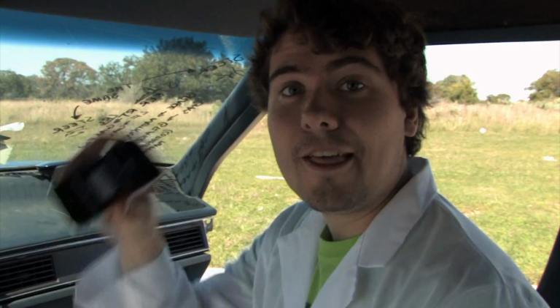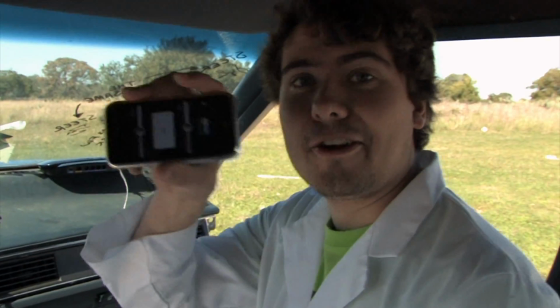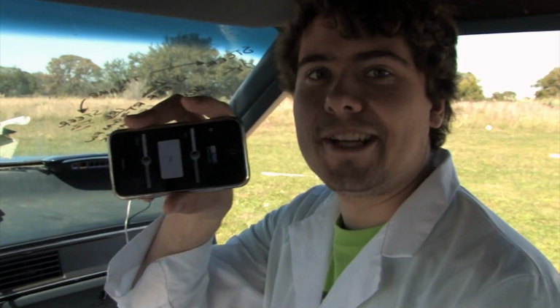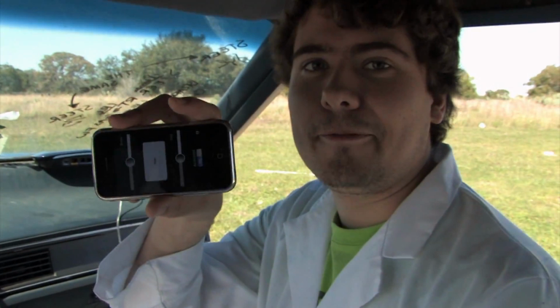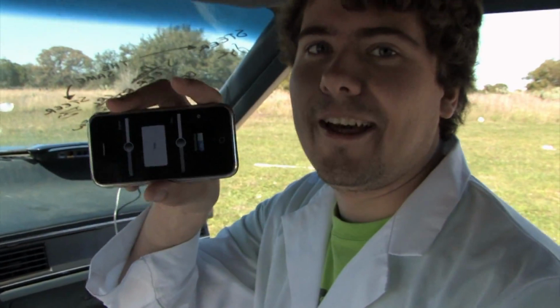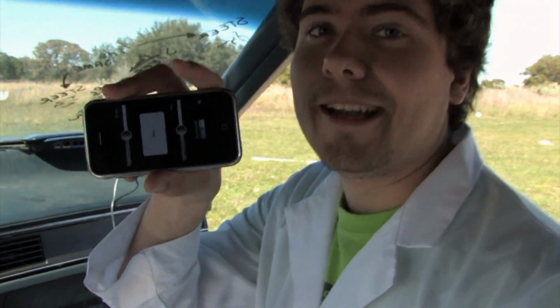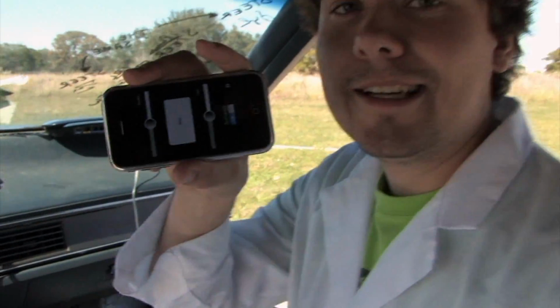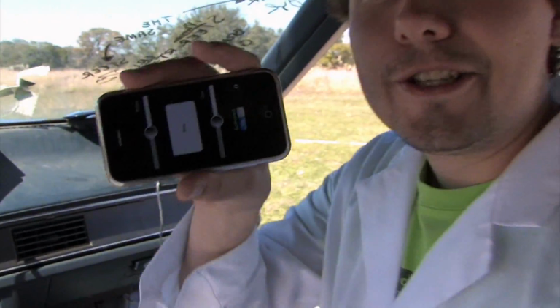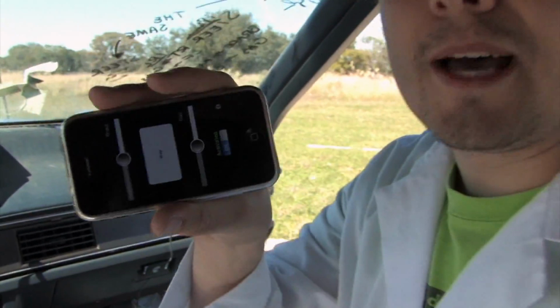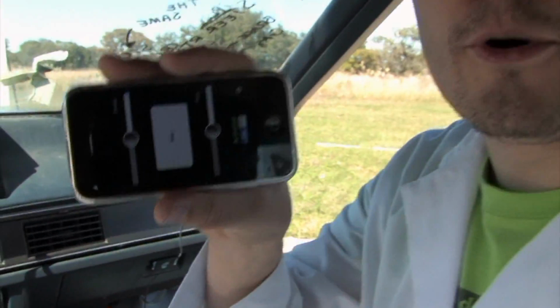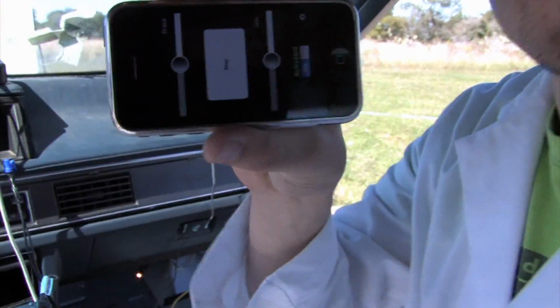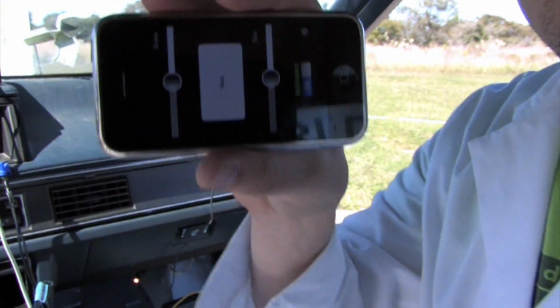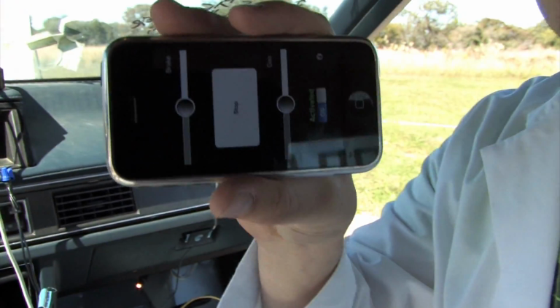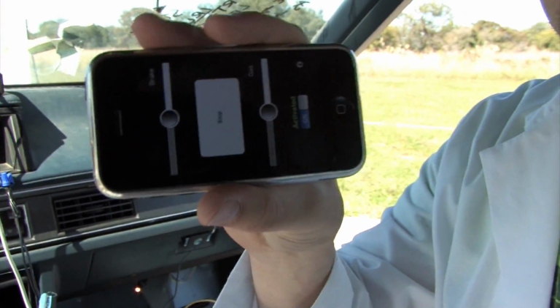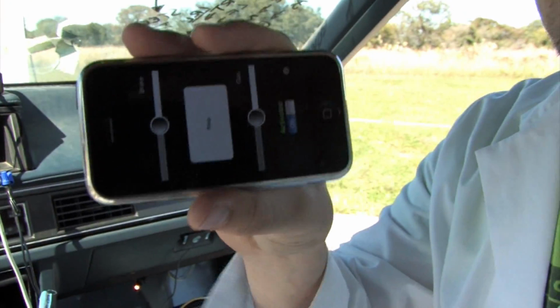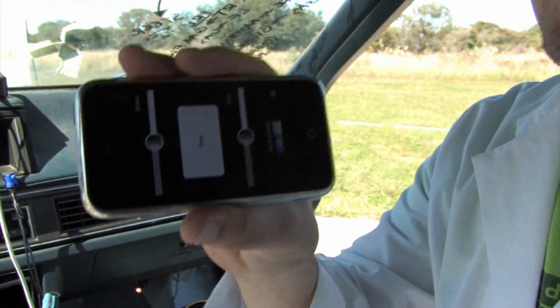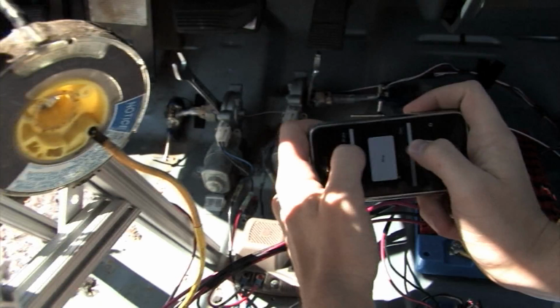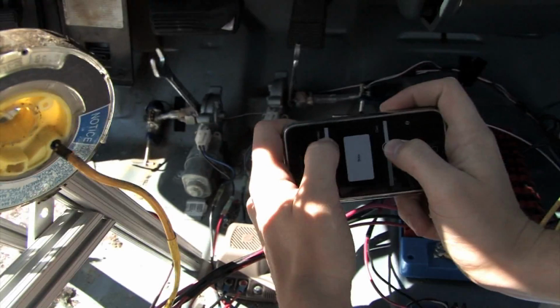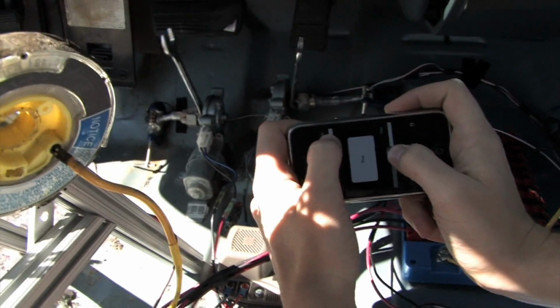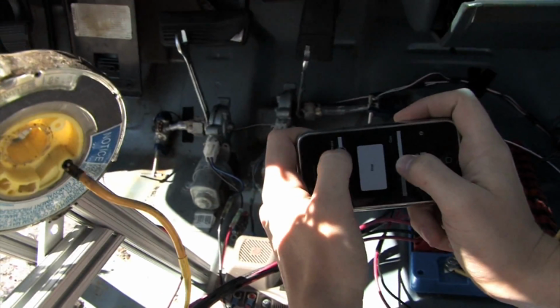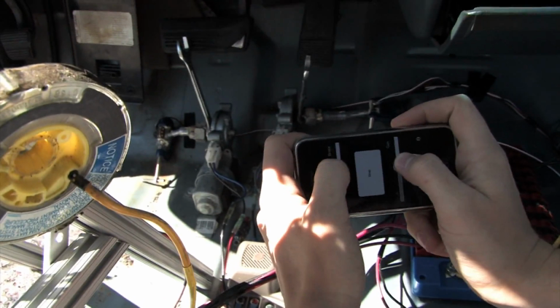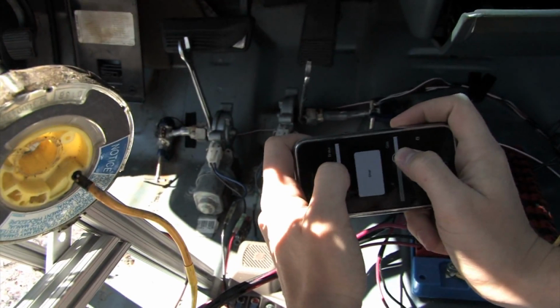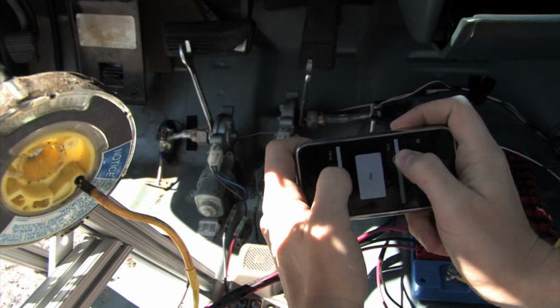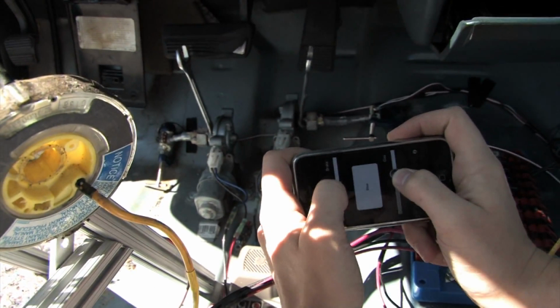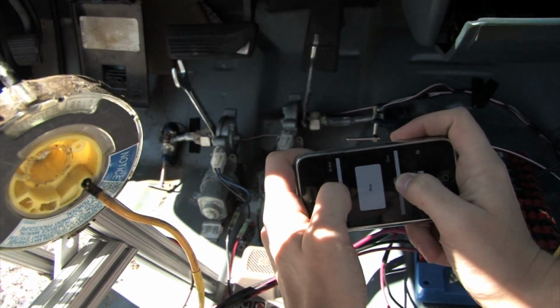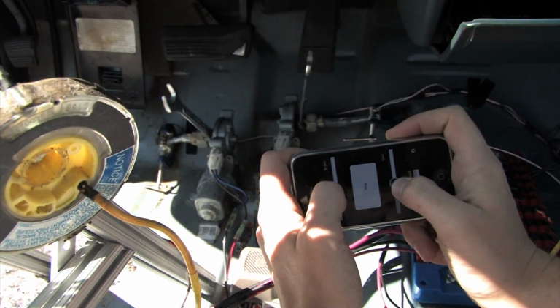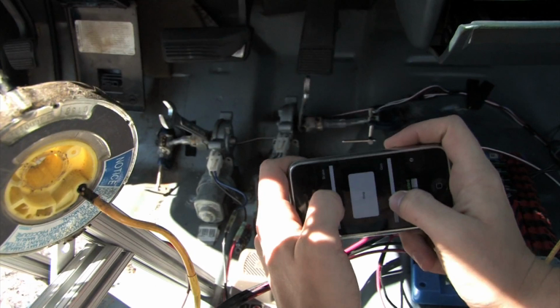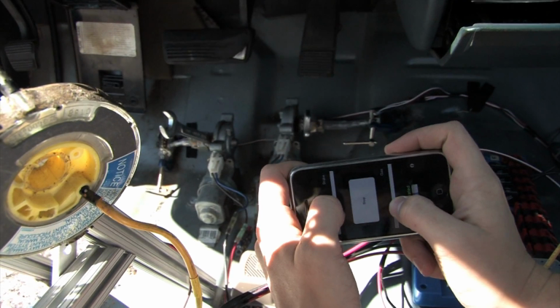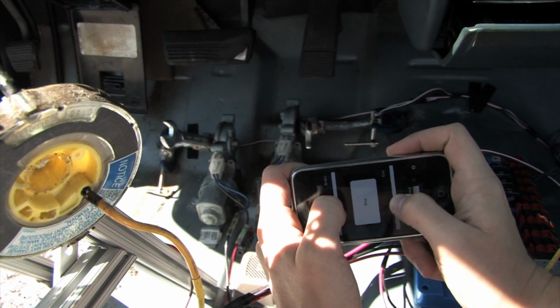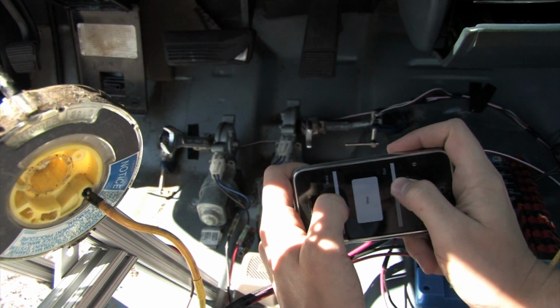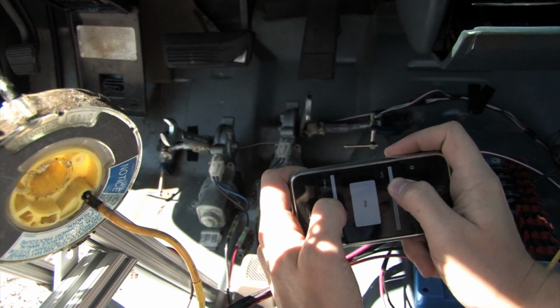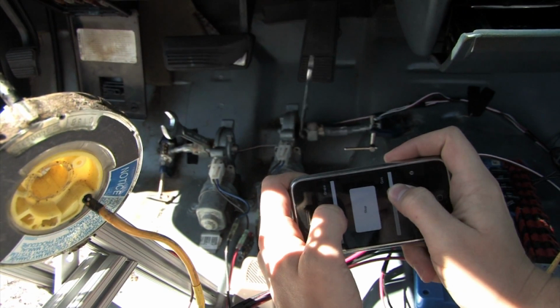If you want to control the car with your iPhone, there's an app for that. John Boyles wrote this one for us so that we can just change these sliders in order to control the pedals and steering.